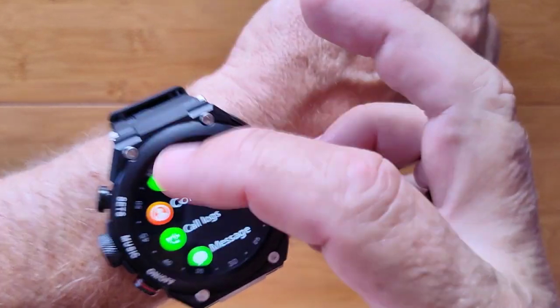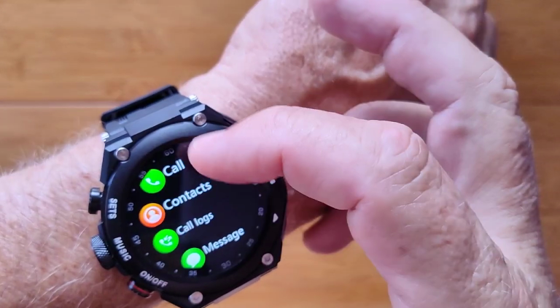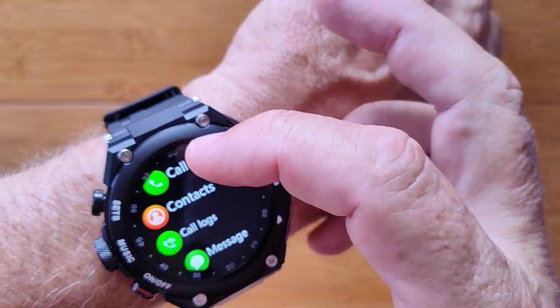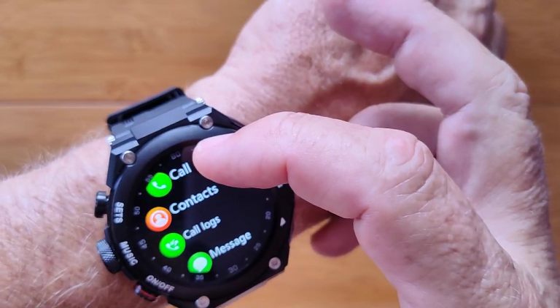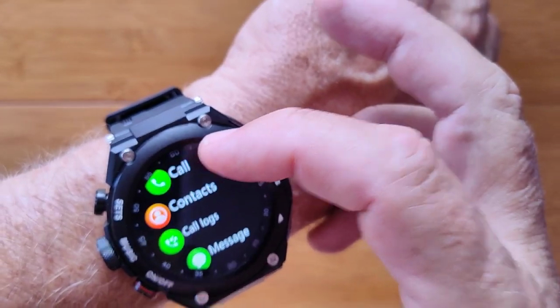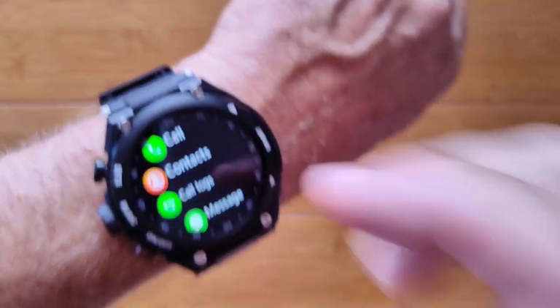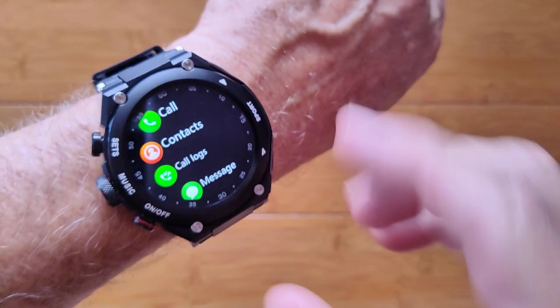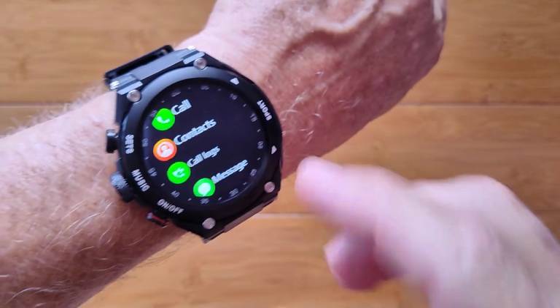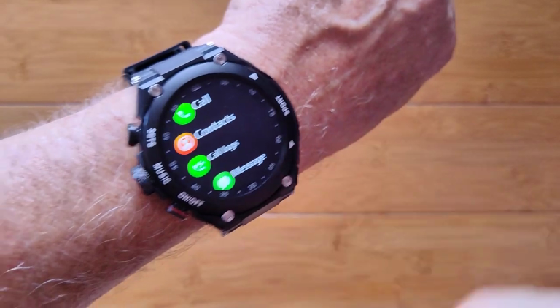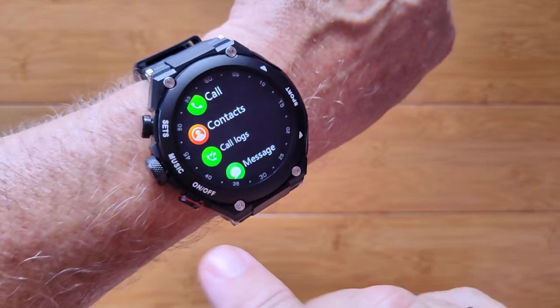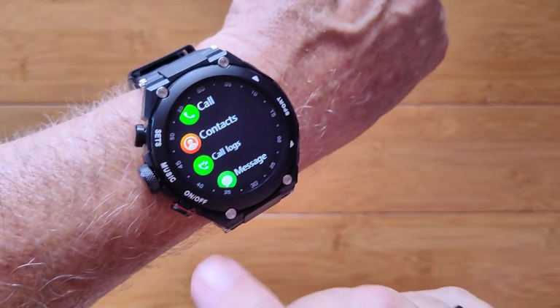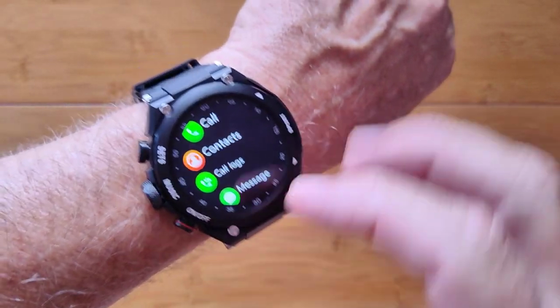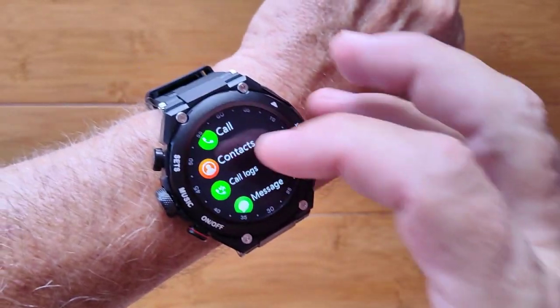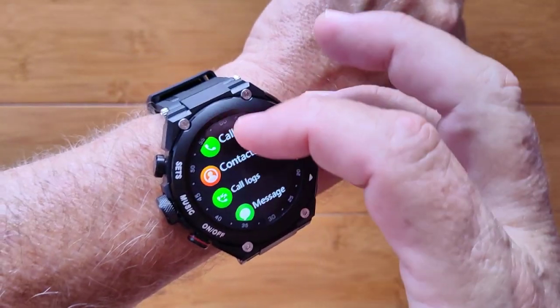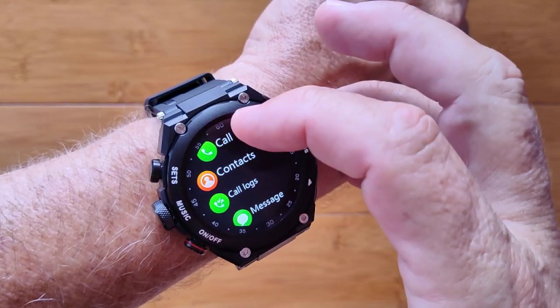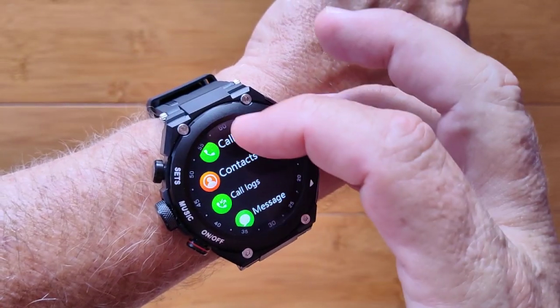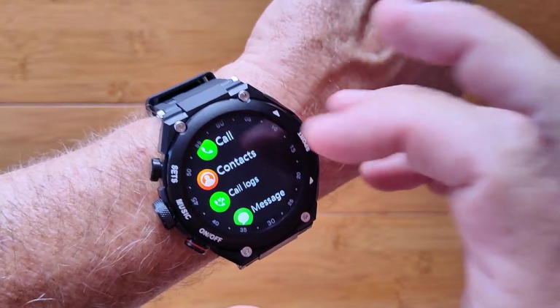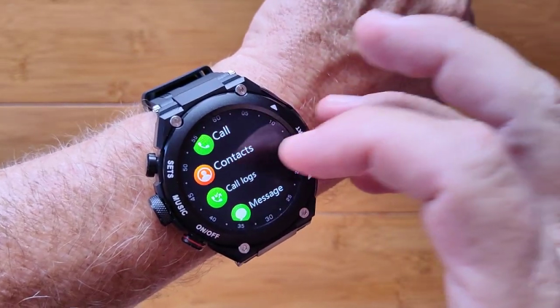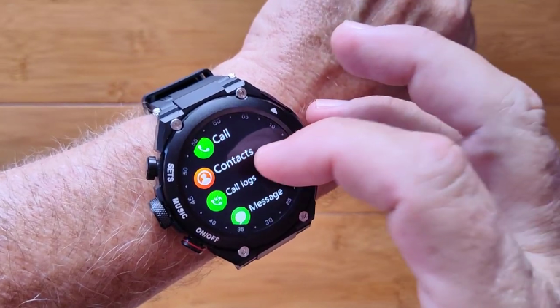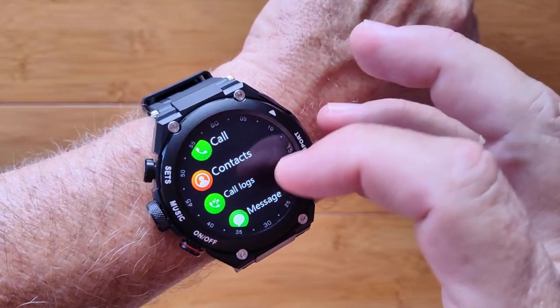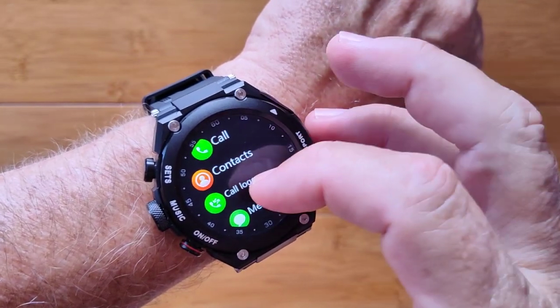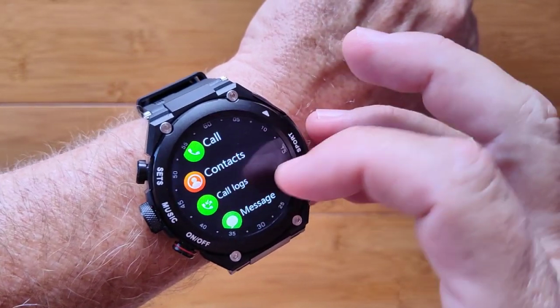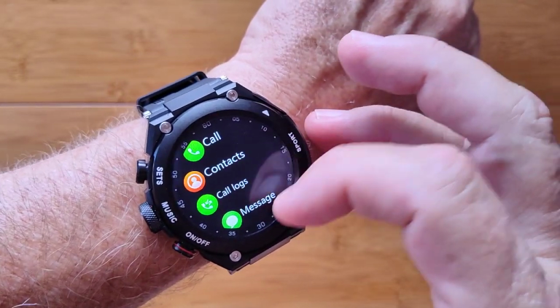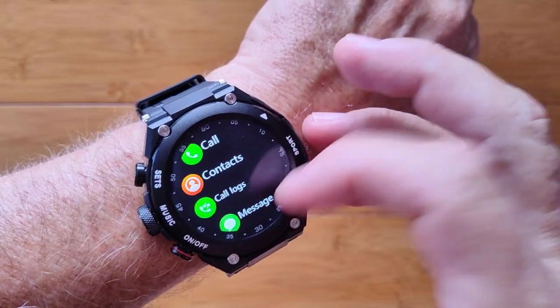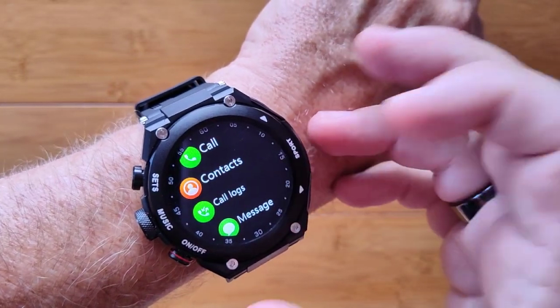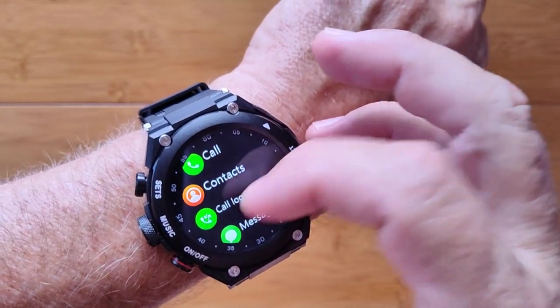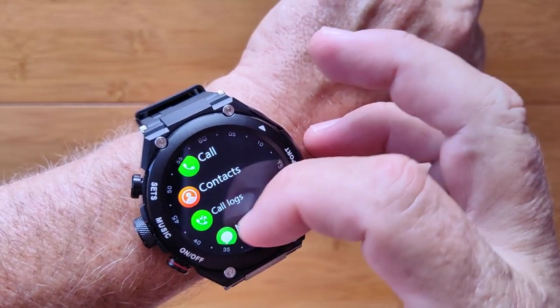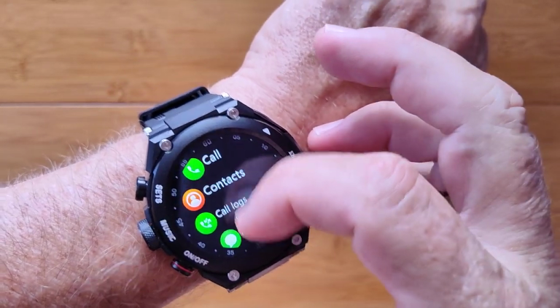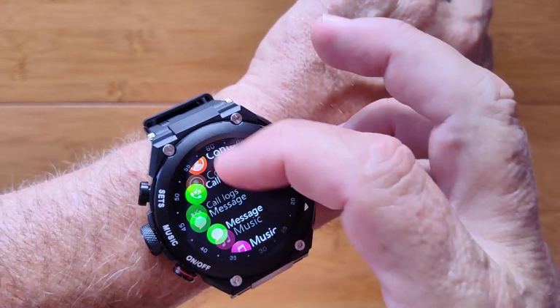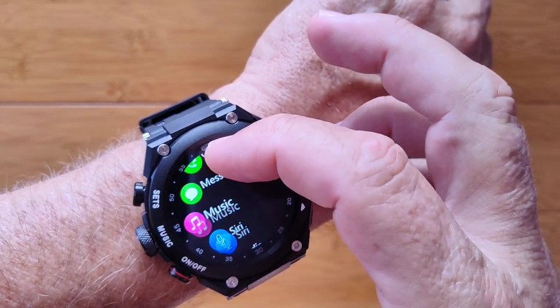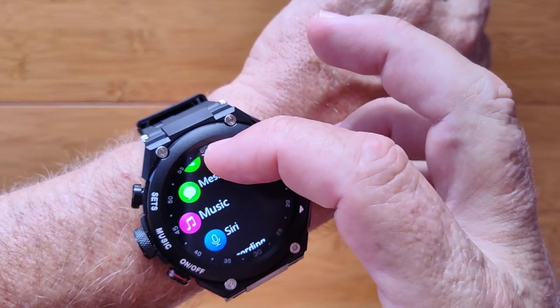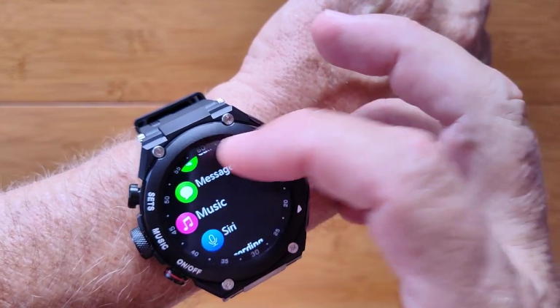You also have Bluetooth calling with this watch — calls, contacts, call logs, and text messaging.